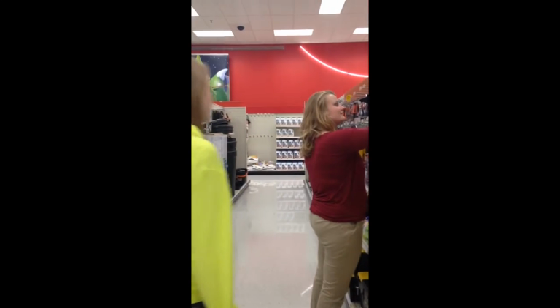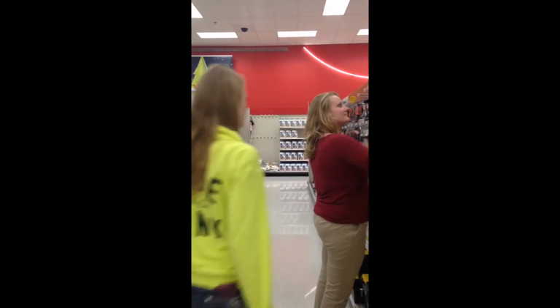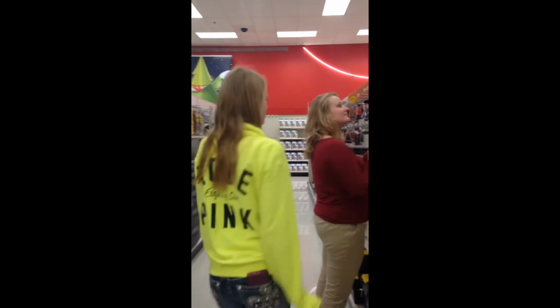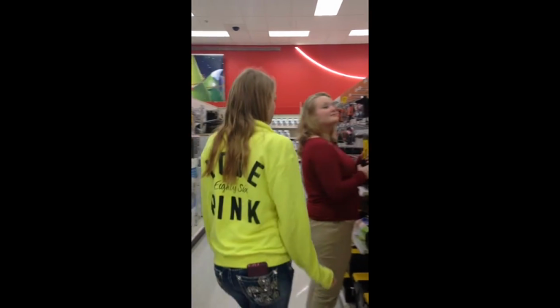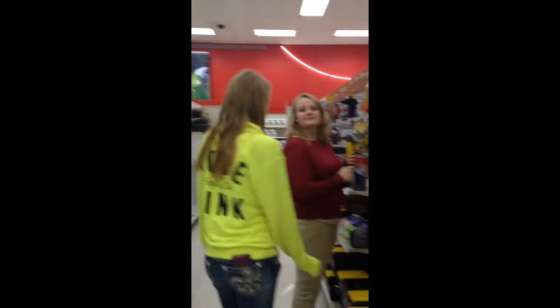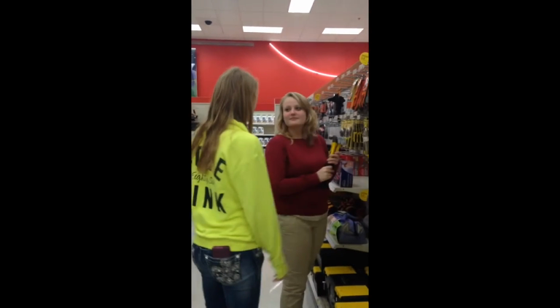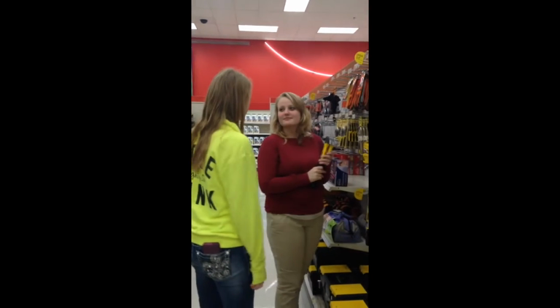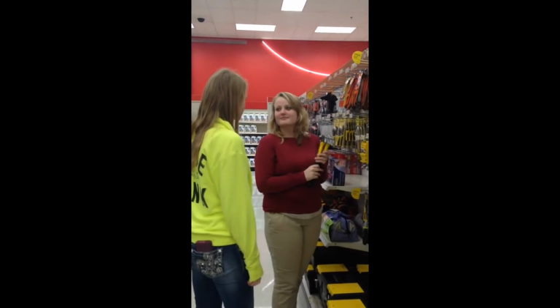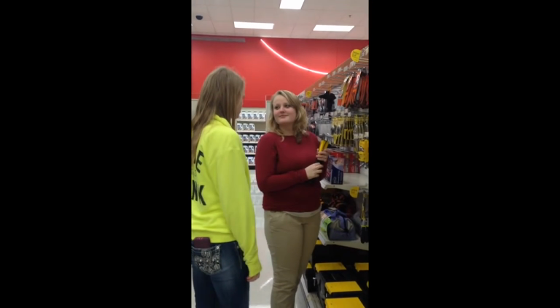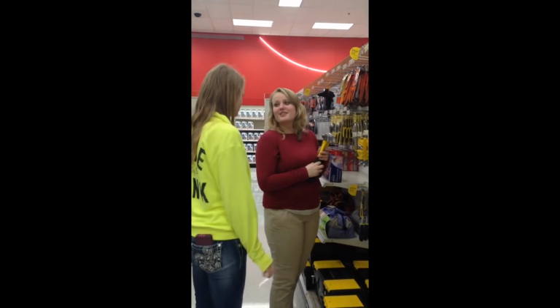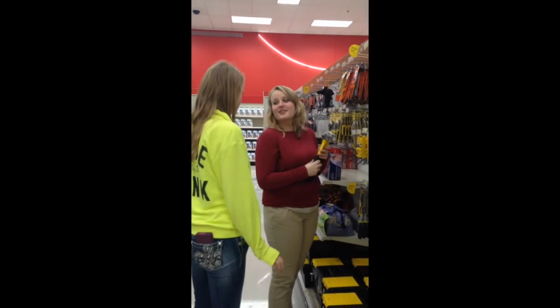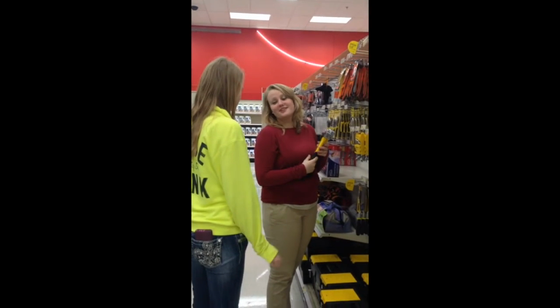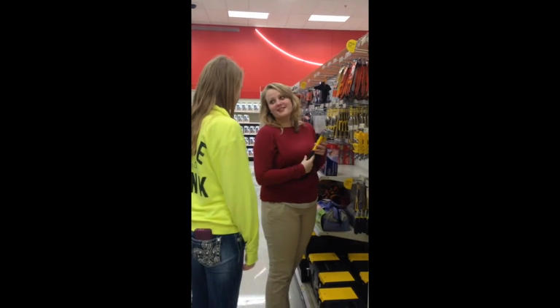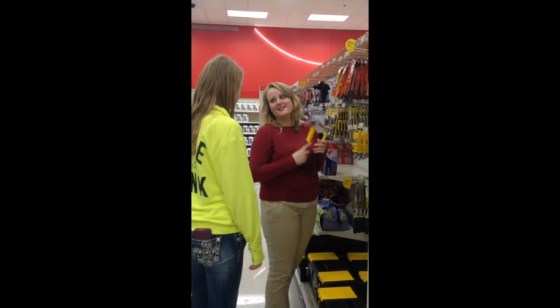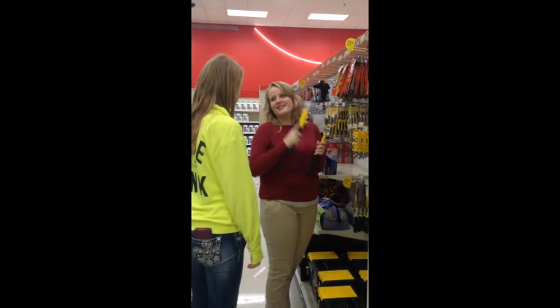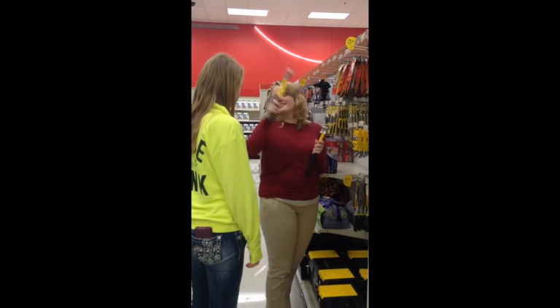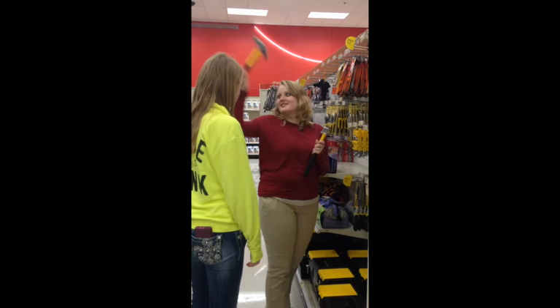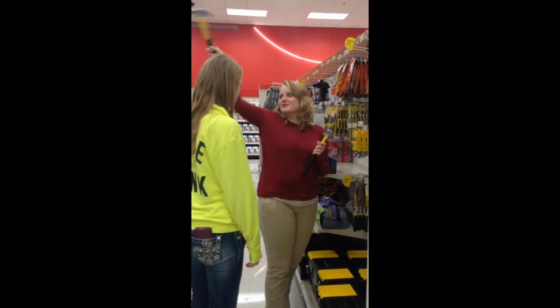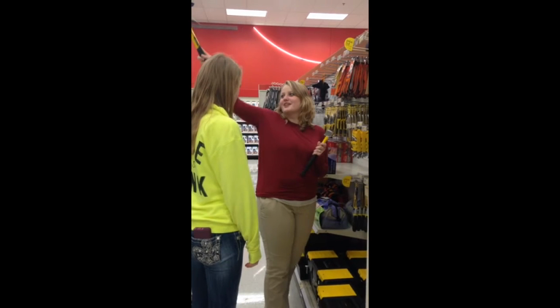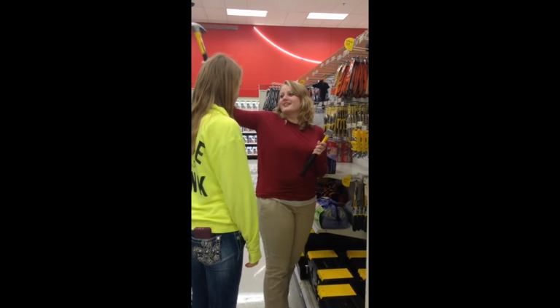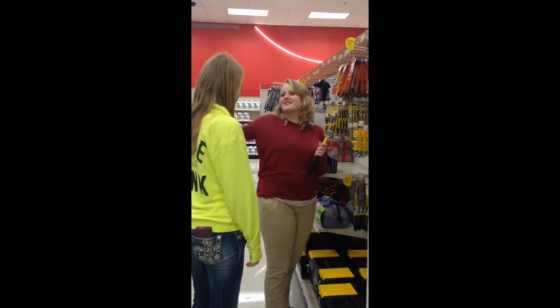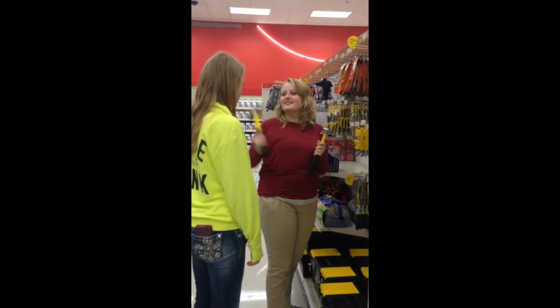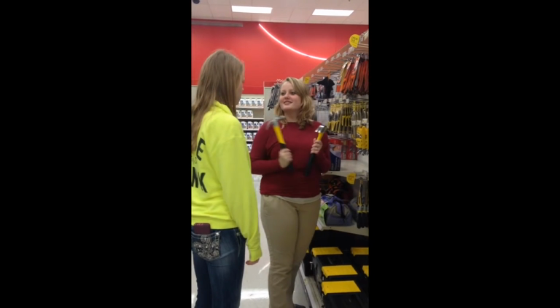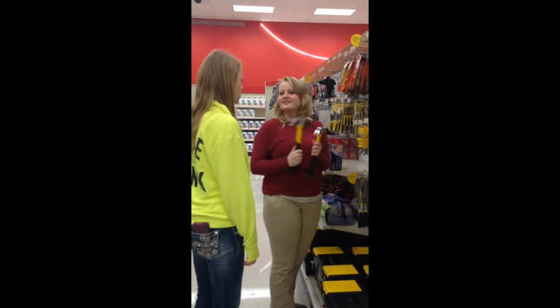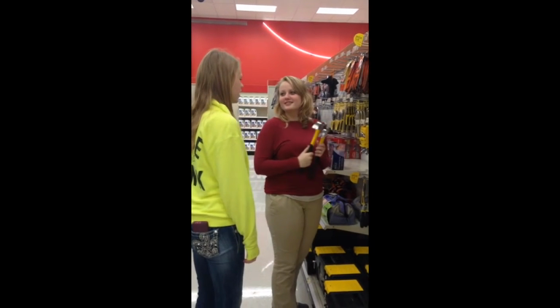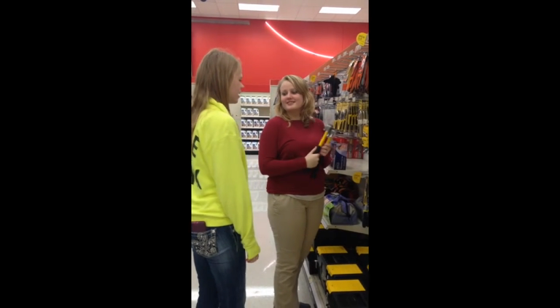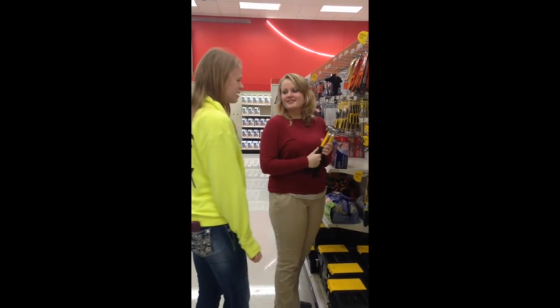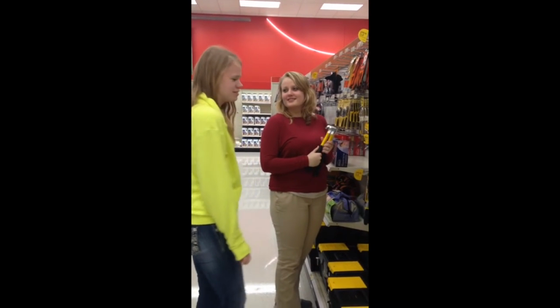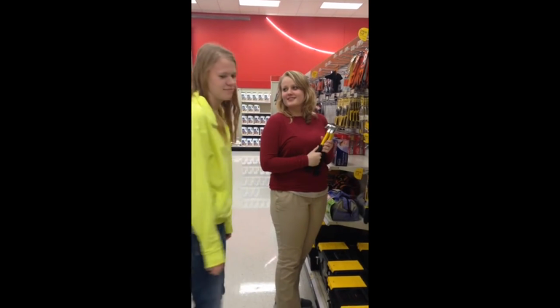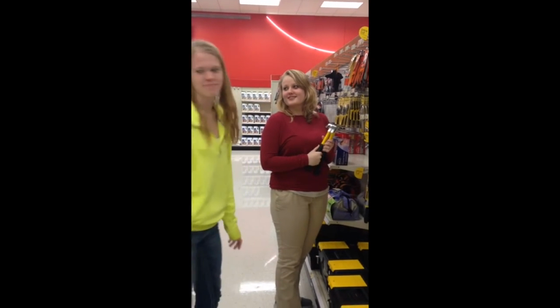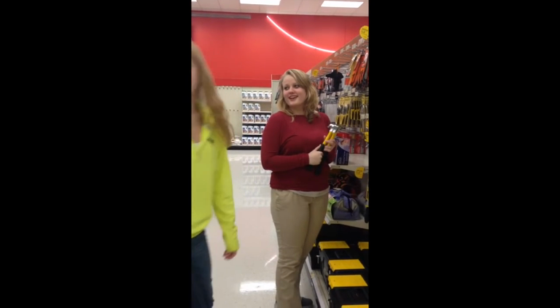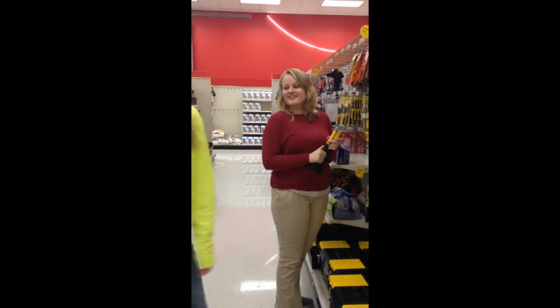Excuse me, where are the Christmas ornaments? They are in D17. It's over there. Okay. Thanks.